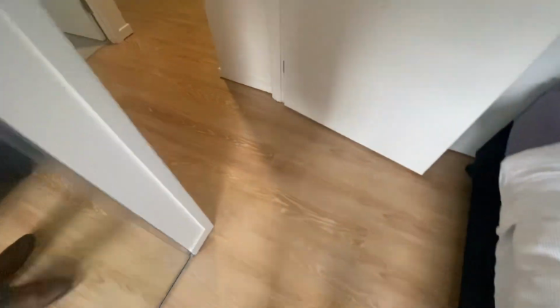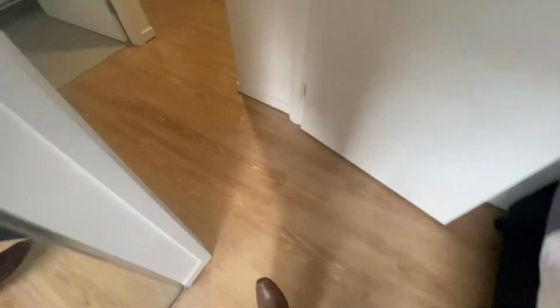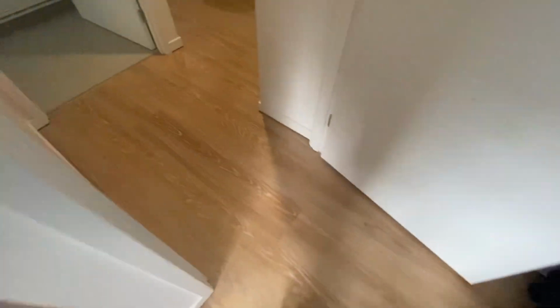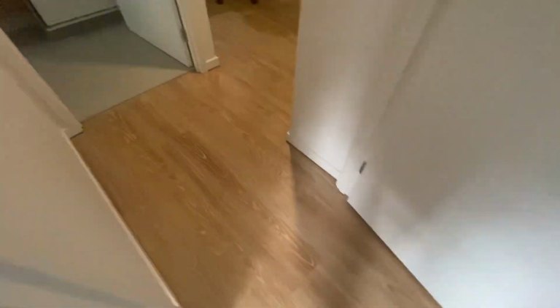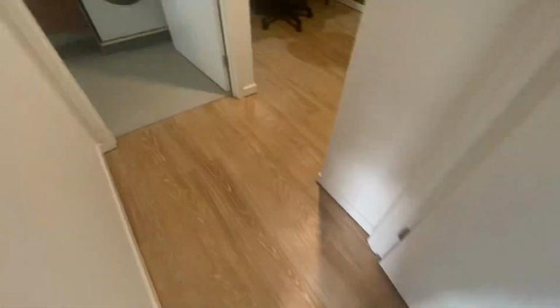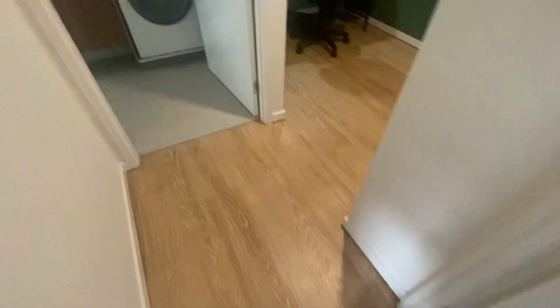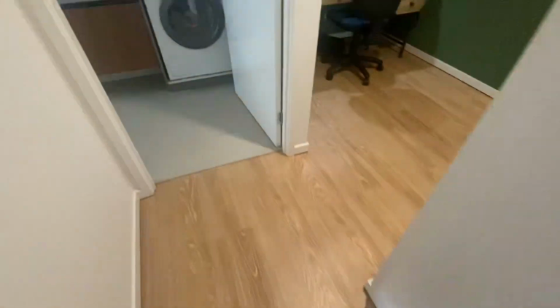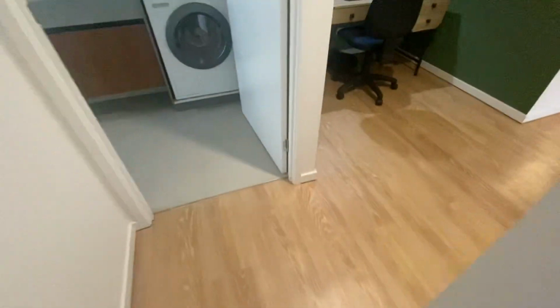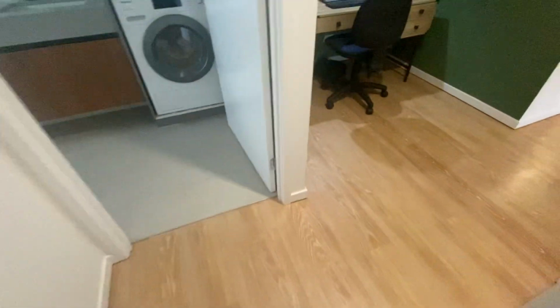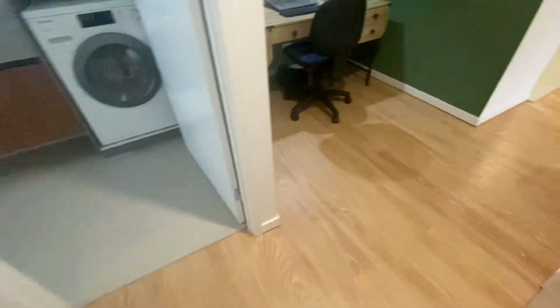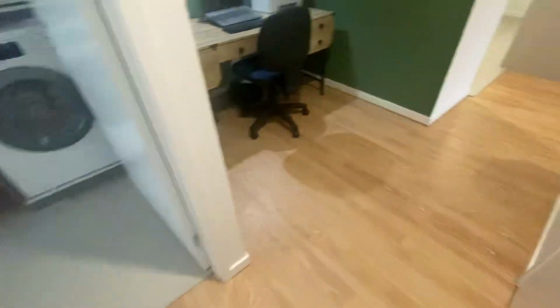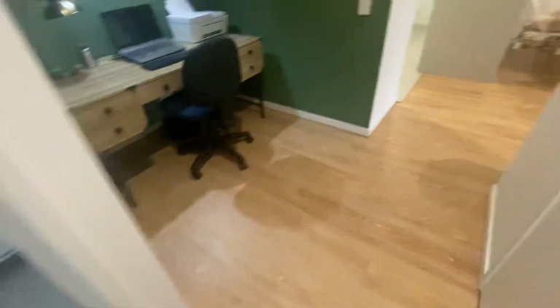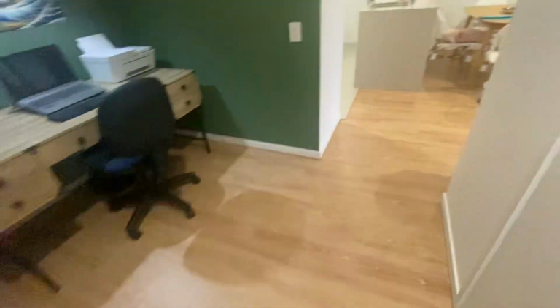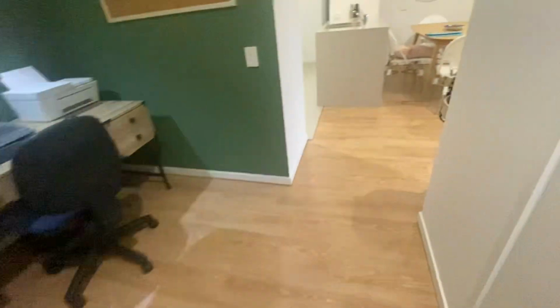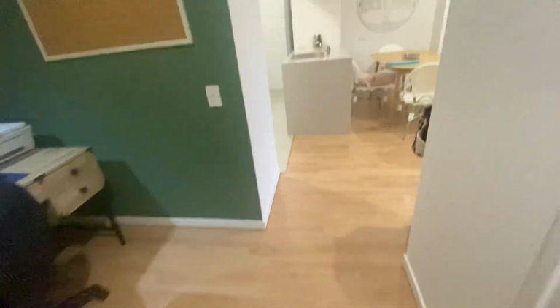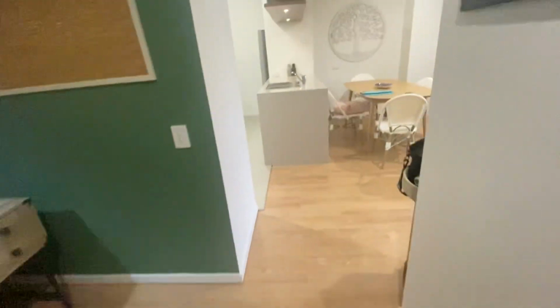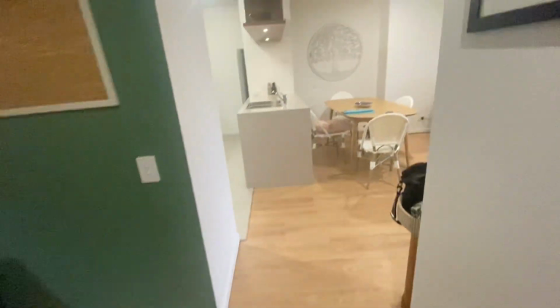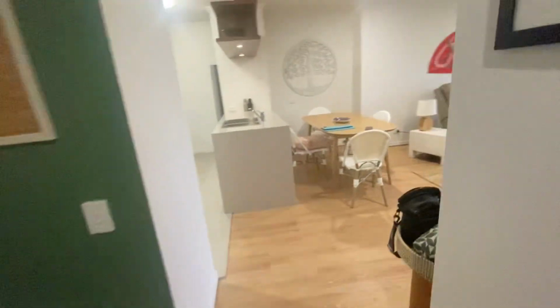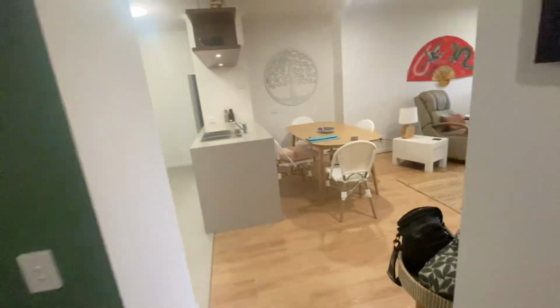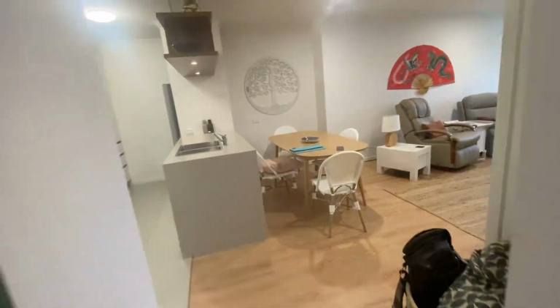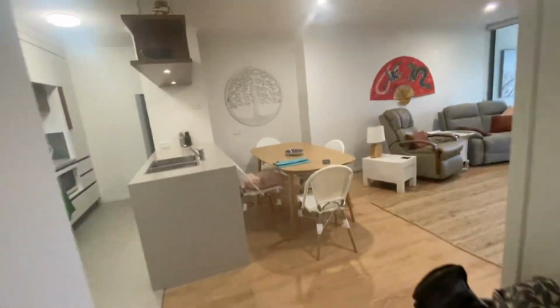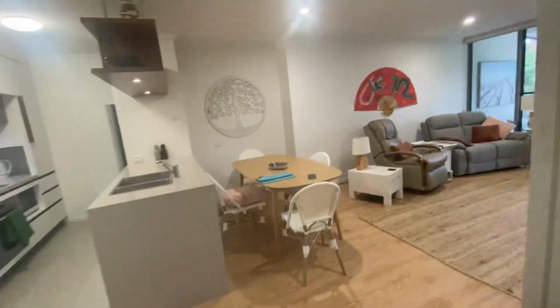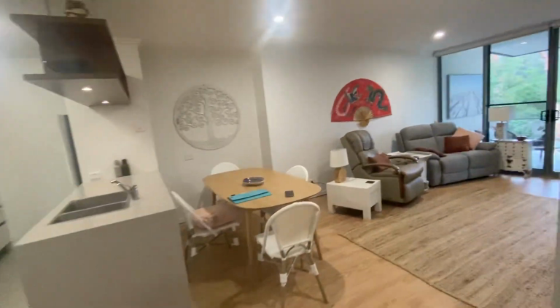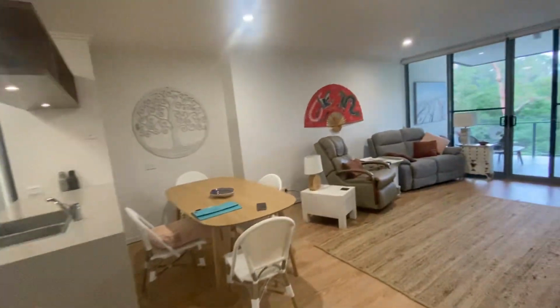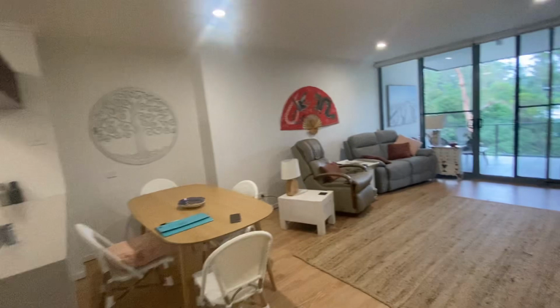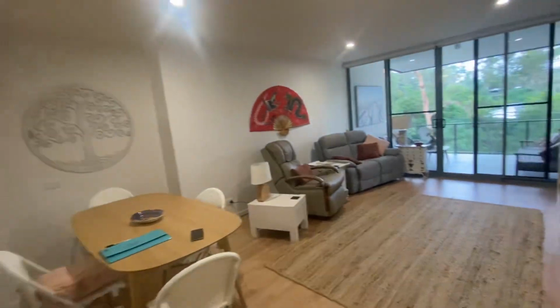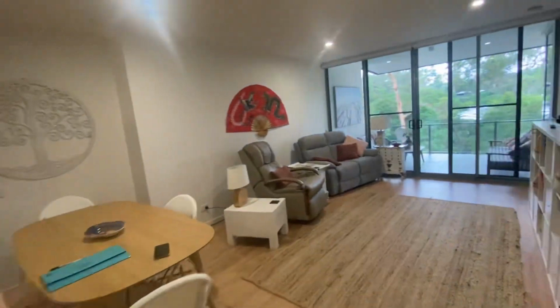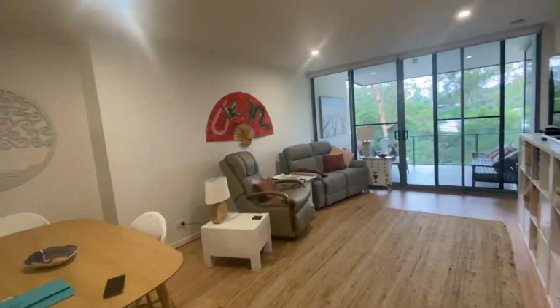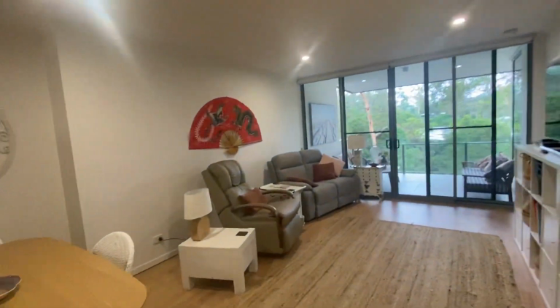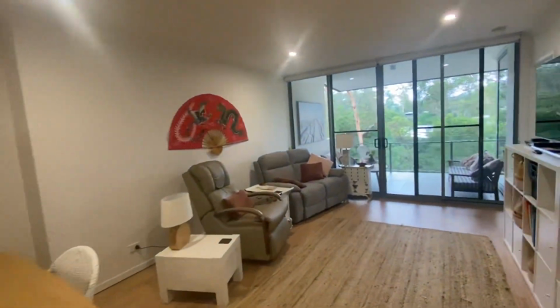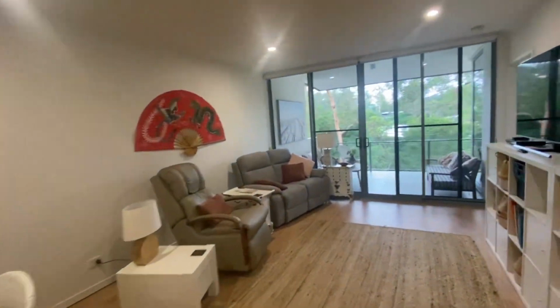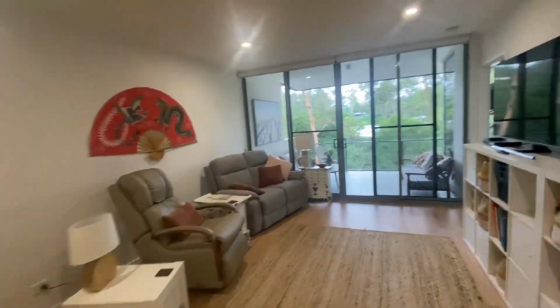The bedroom has a ceiling fan, a split system air conditioner, and a built-in robe. These floorboards are all in very good condition — really low maintenance place overall.